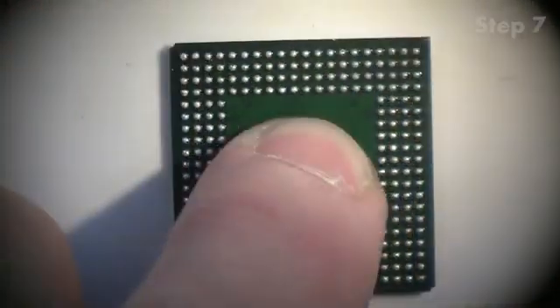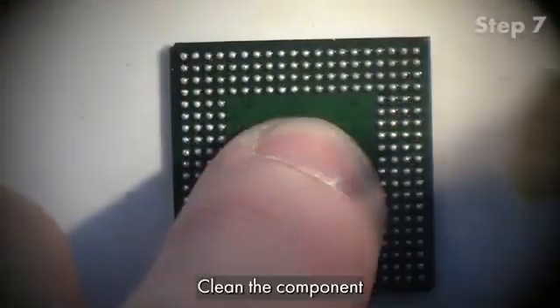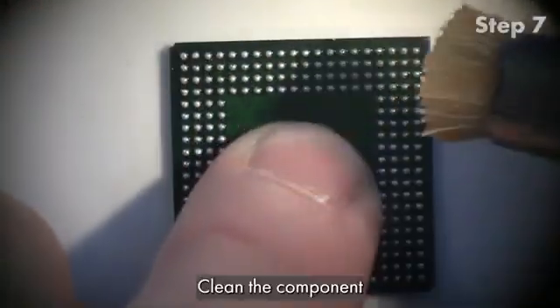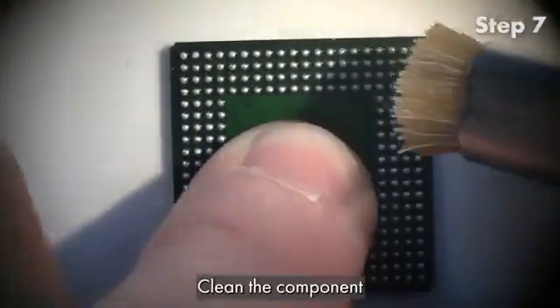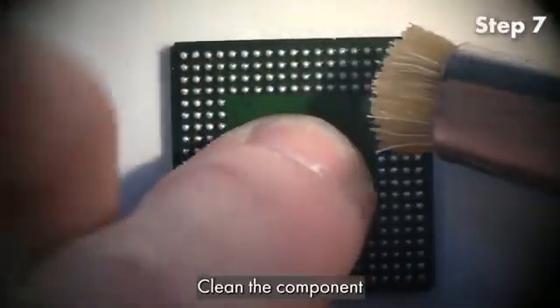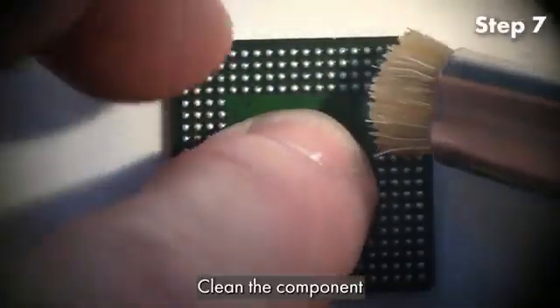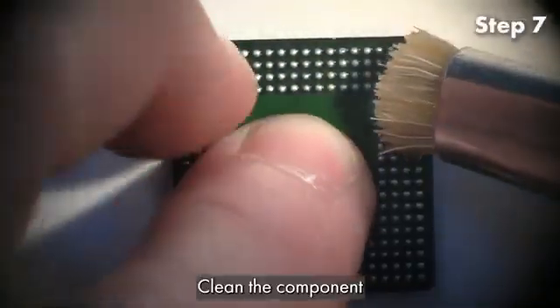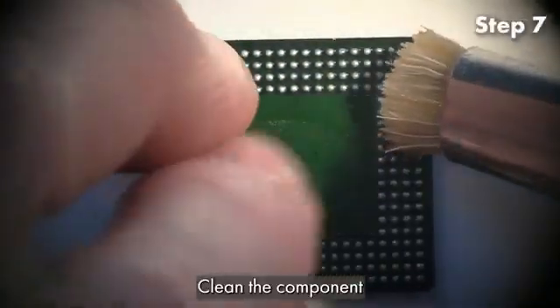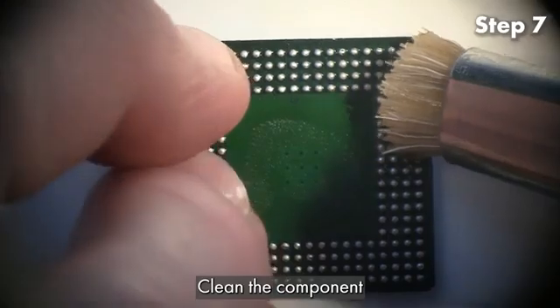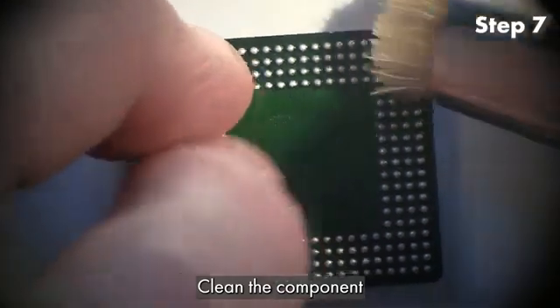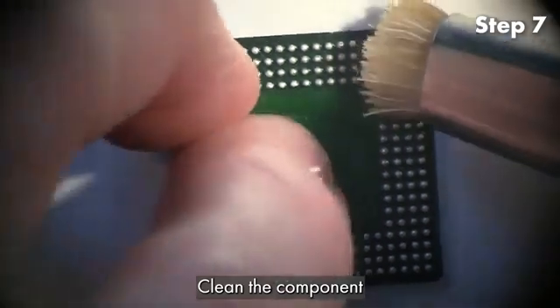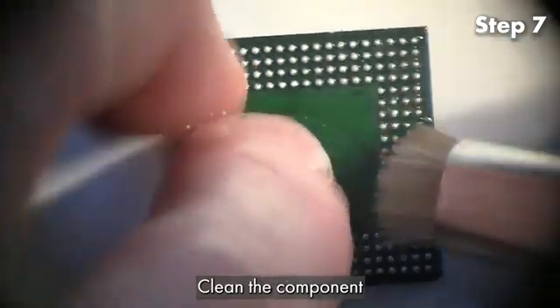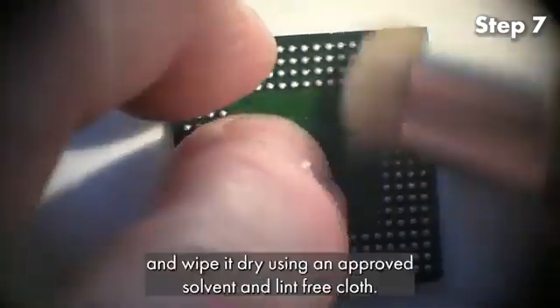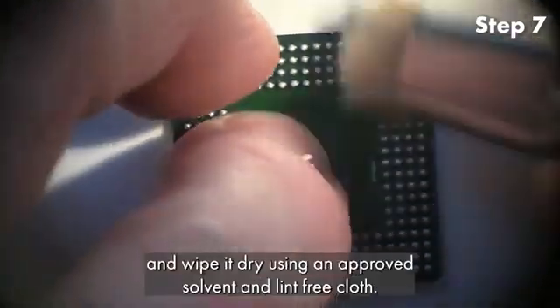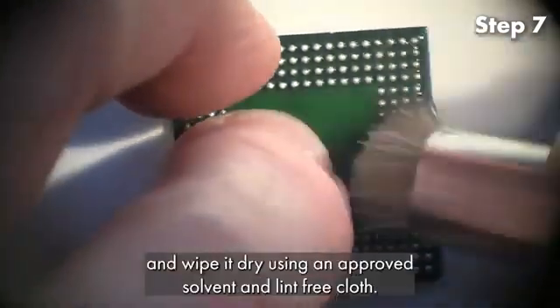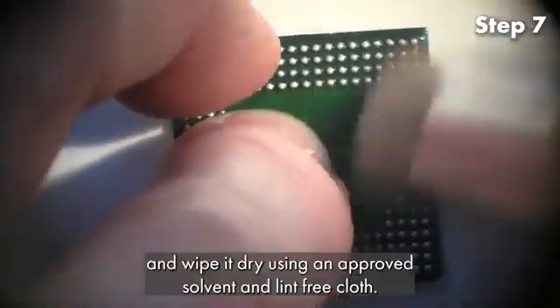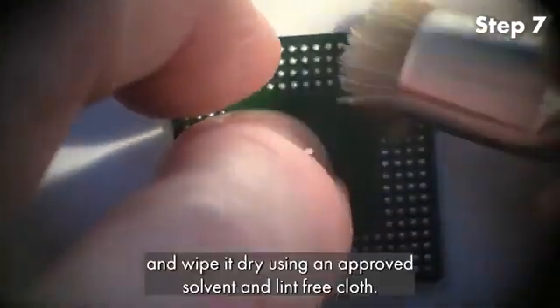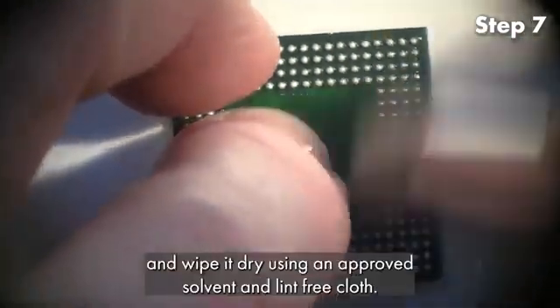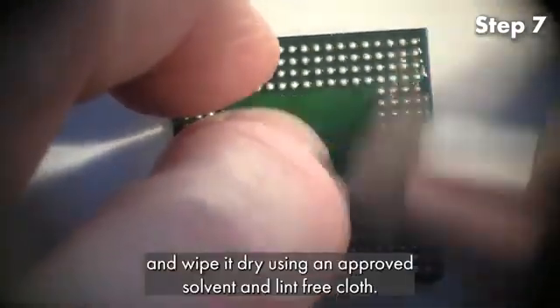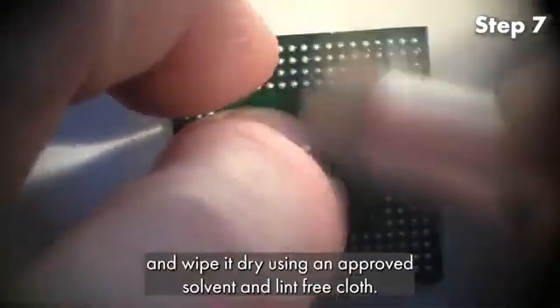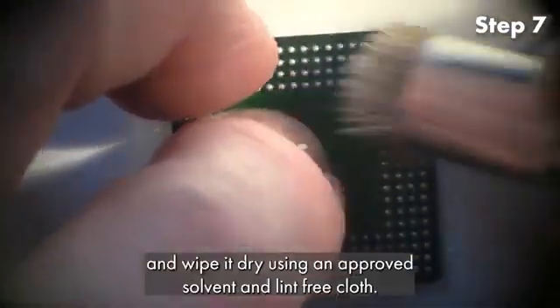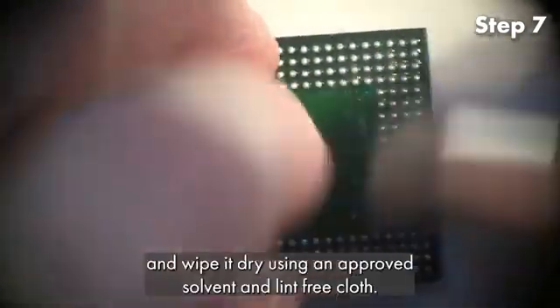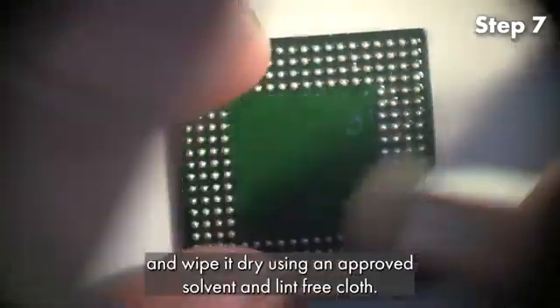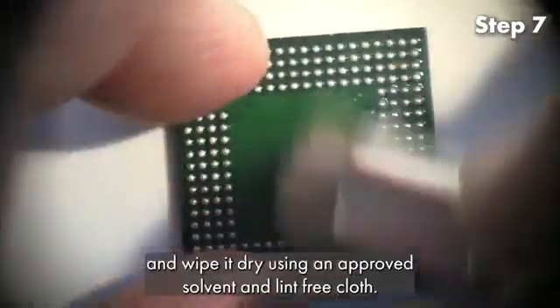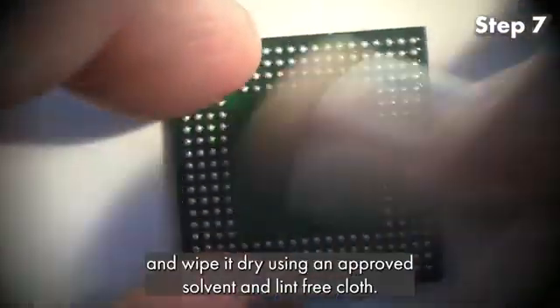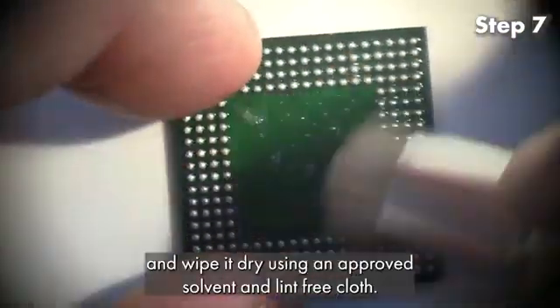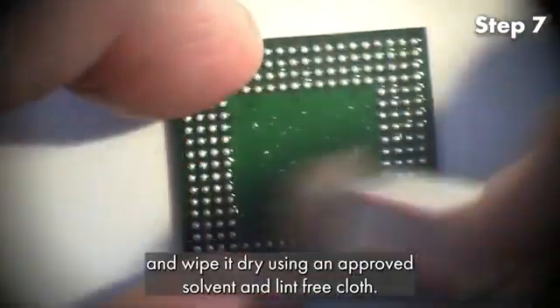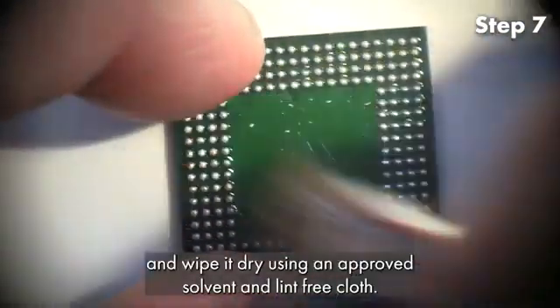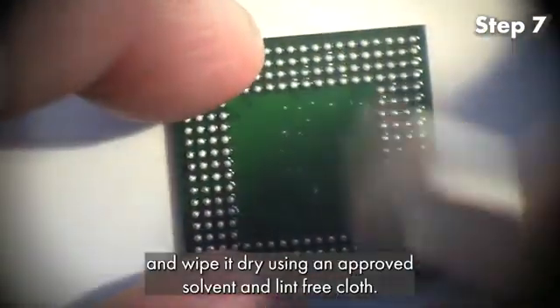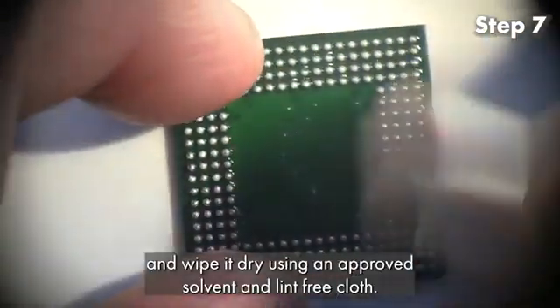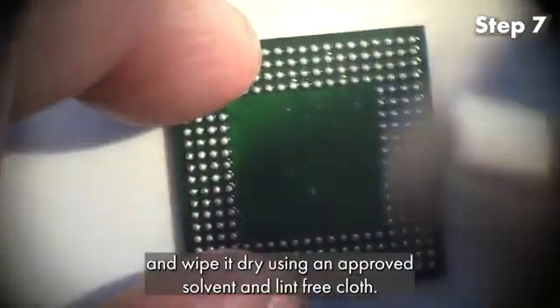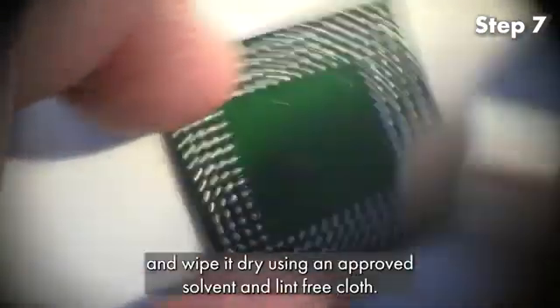Step 7. Clean the component and wipe it dry using an approved solvent and lint-free cloth.